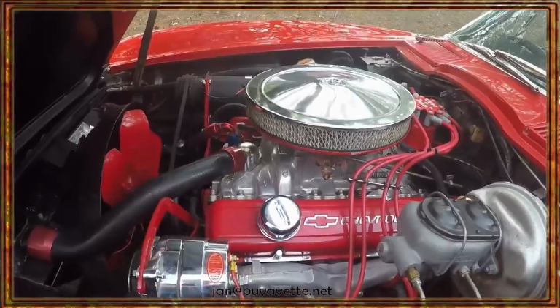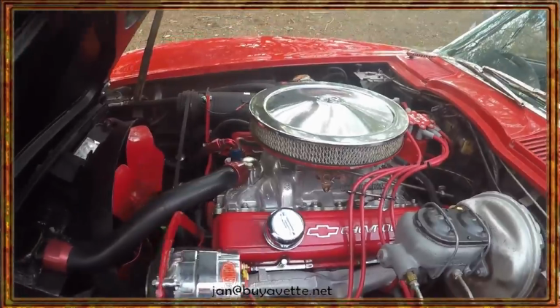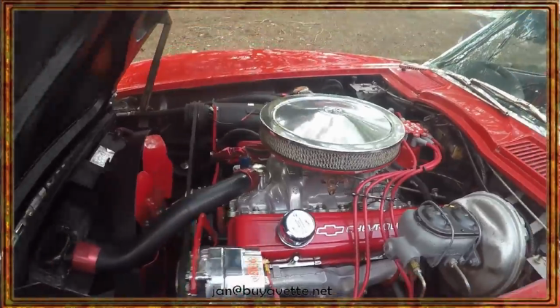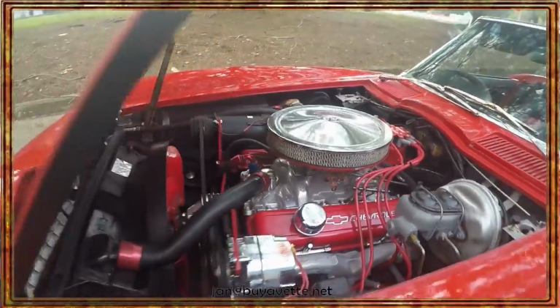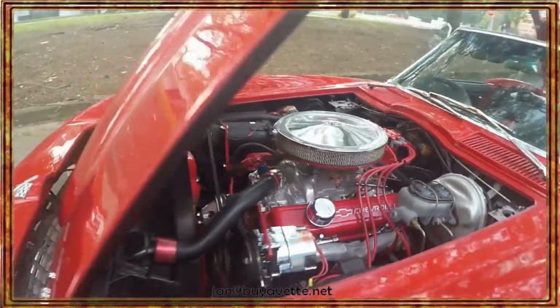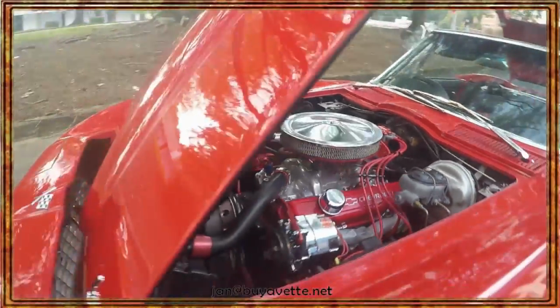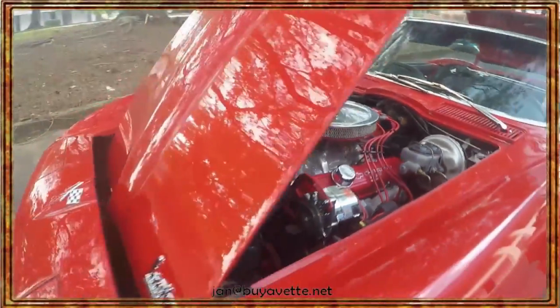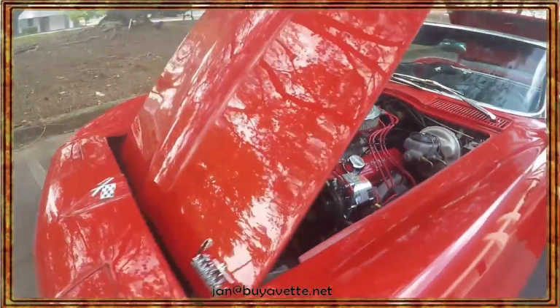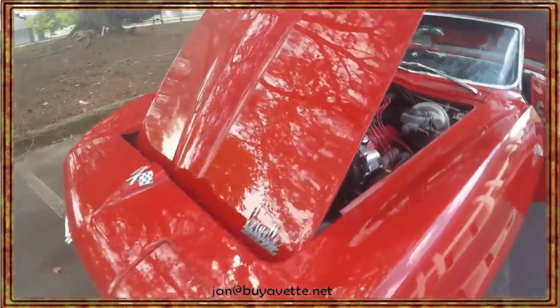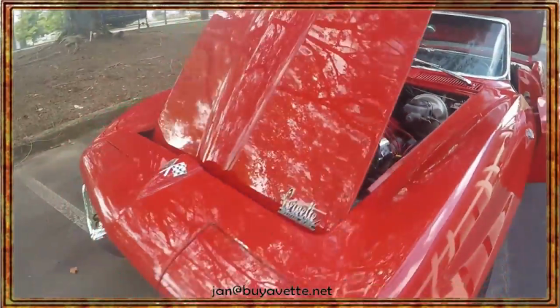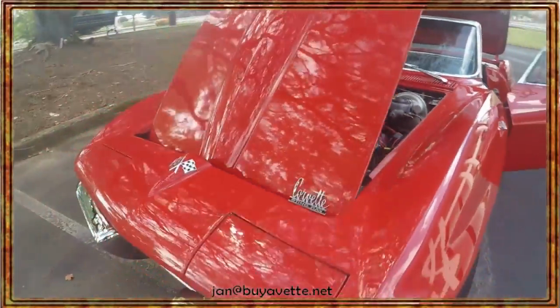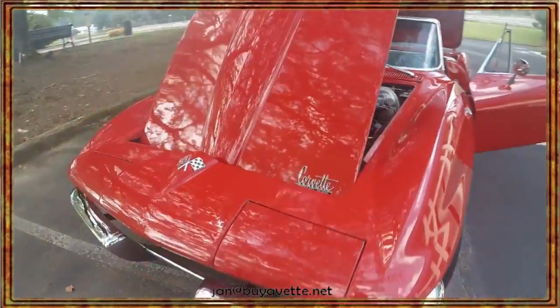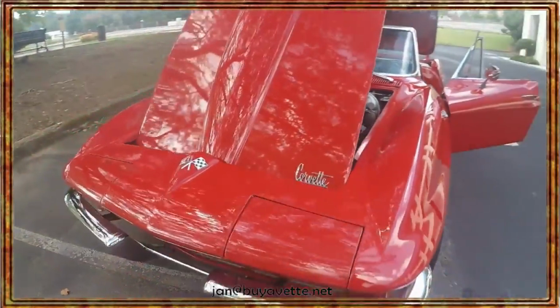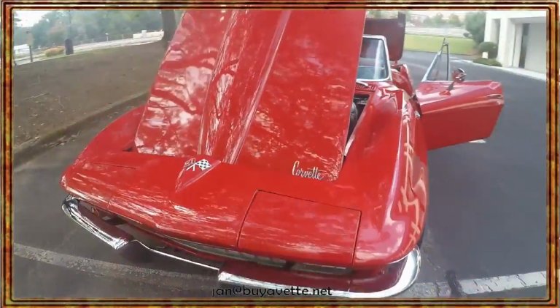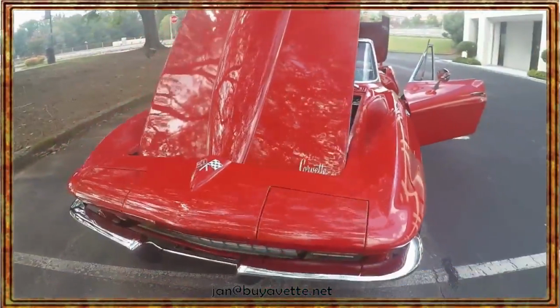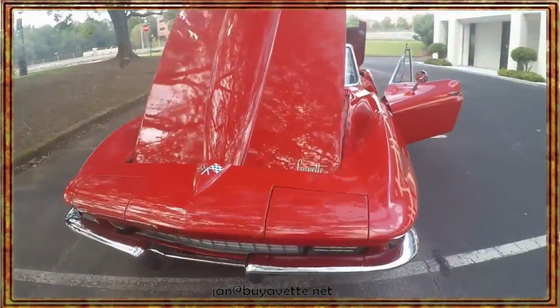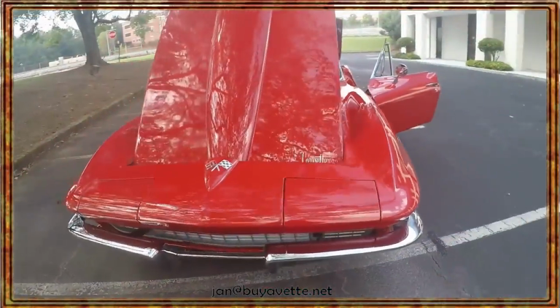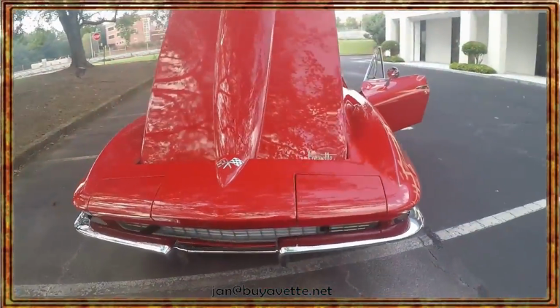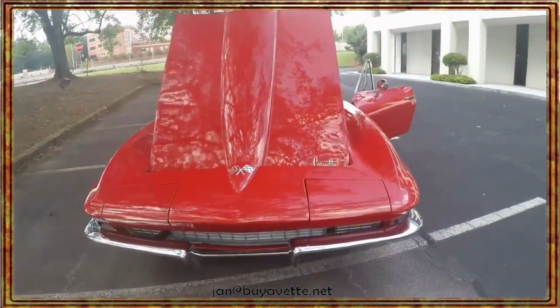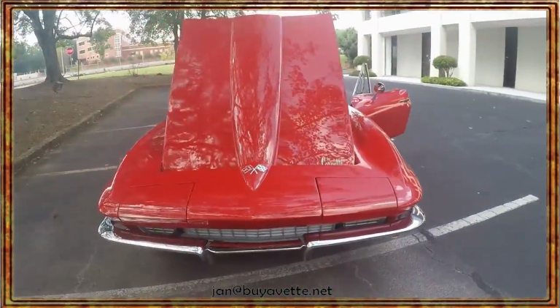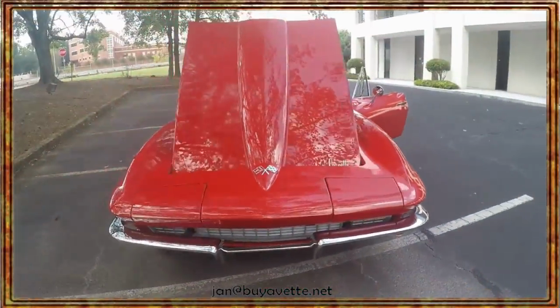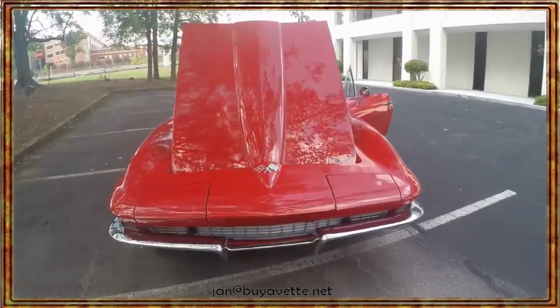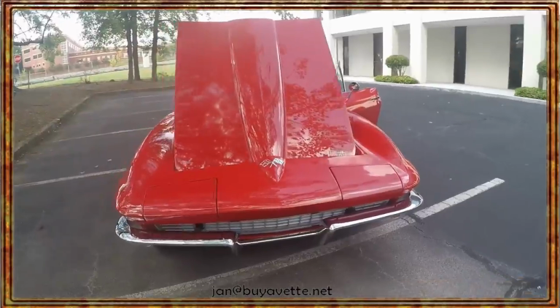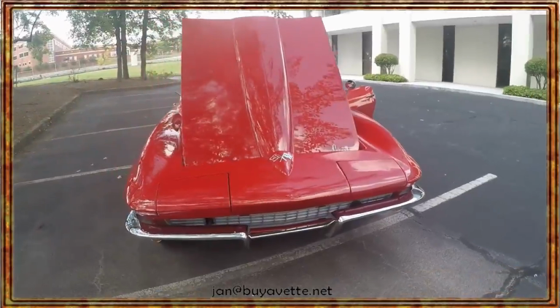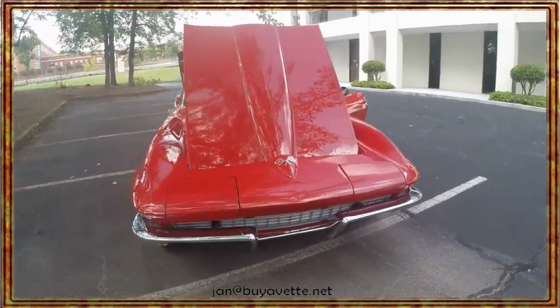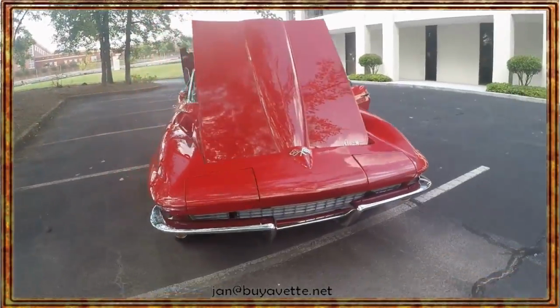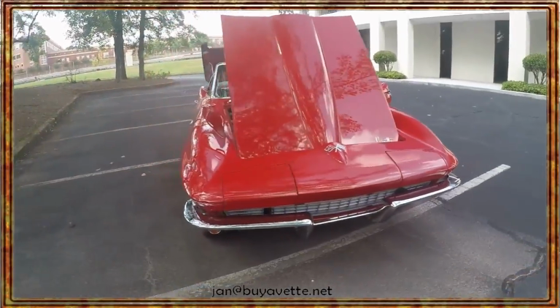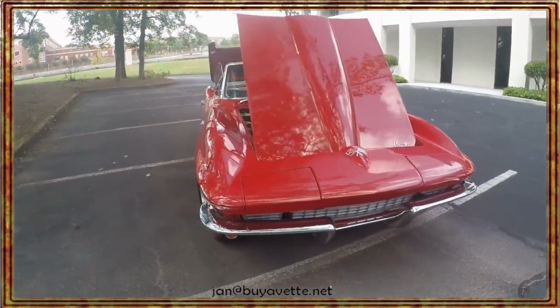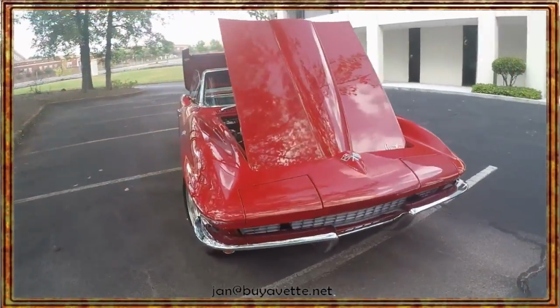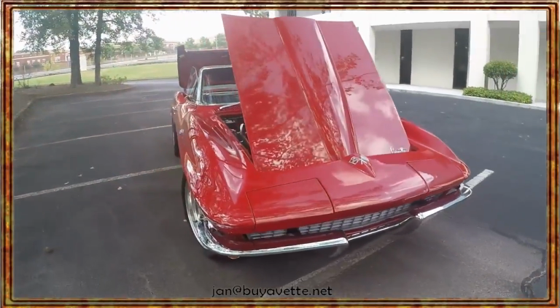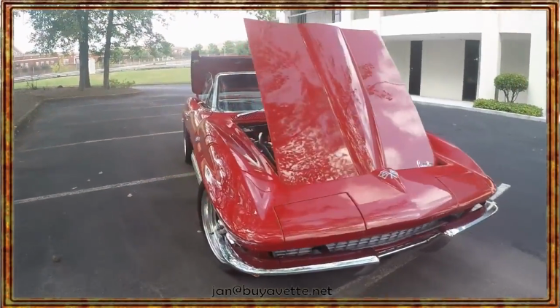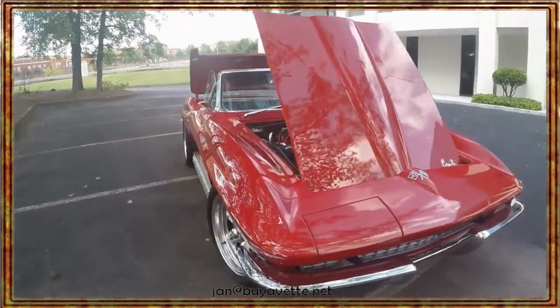Look at that beautiful compartment with power steering, power brakes, and AC. Very nicely detailed compartment.